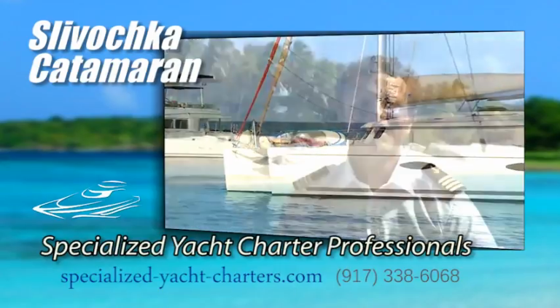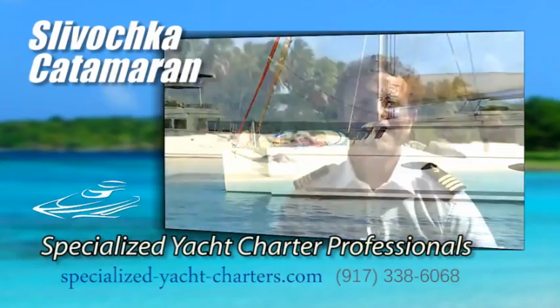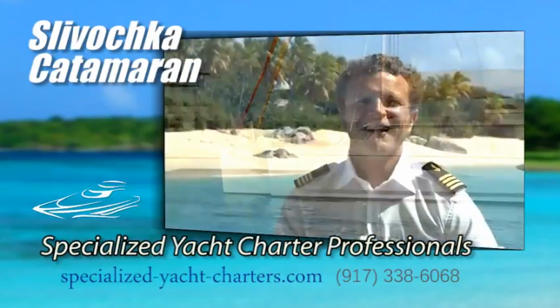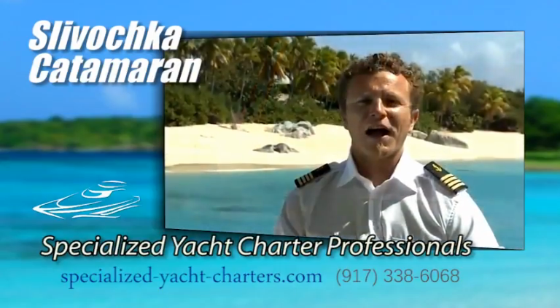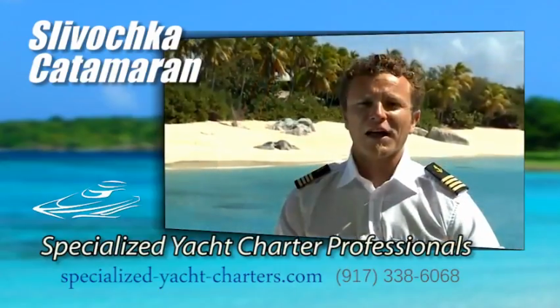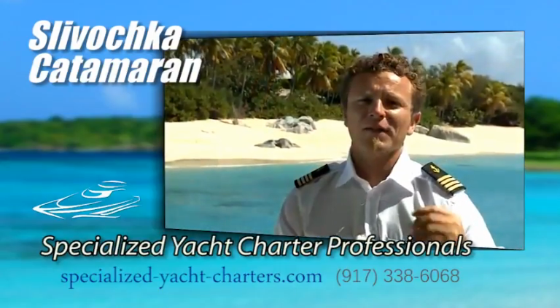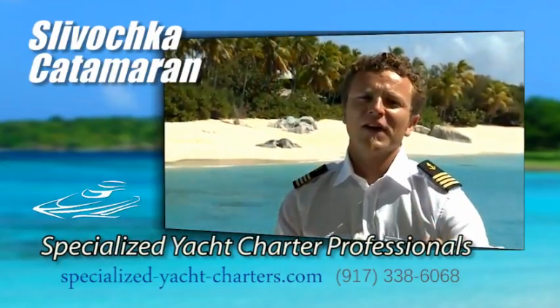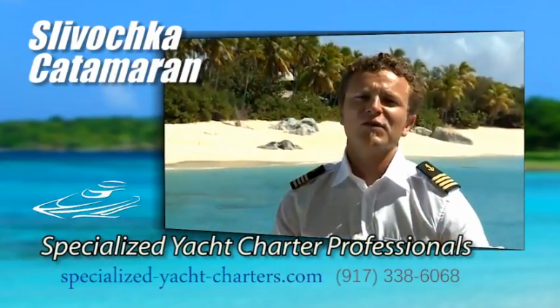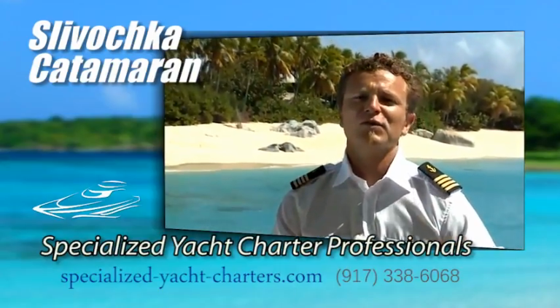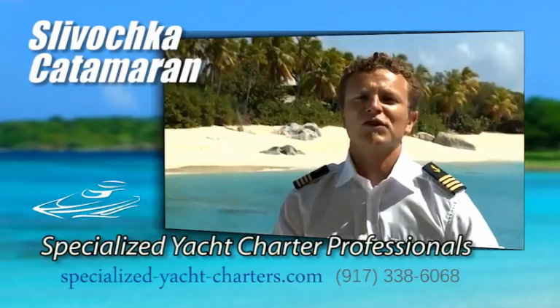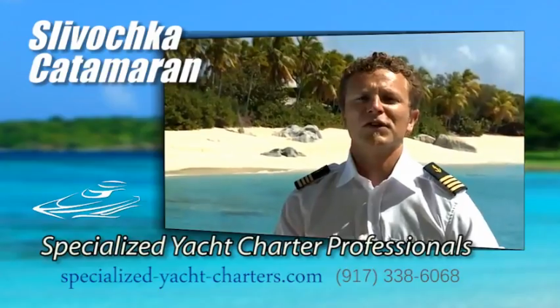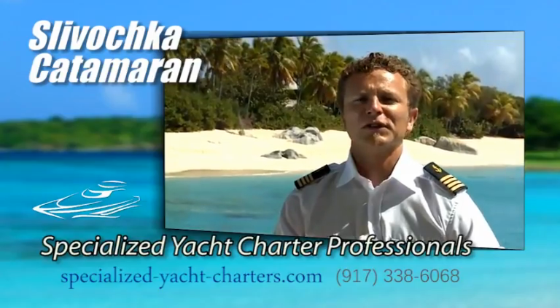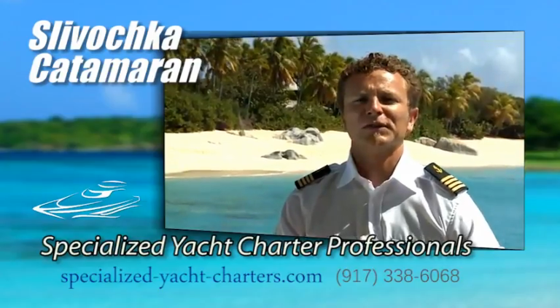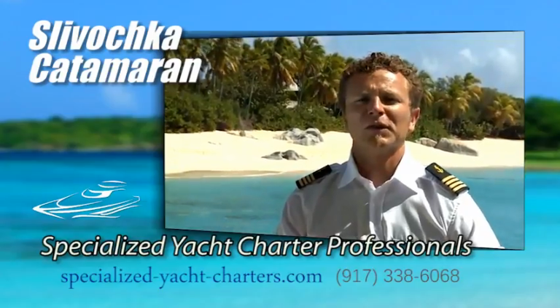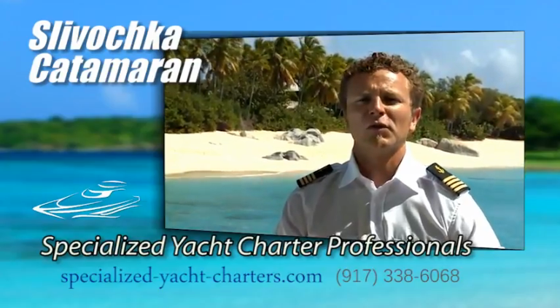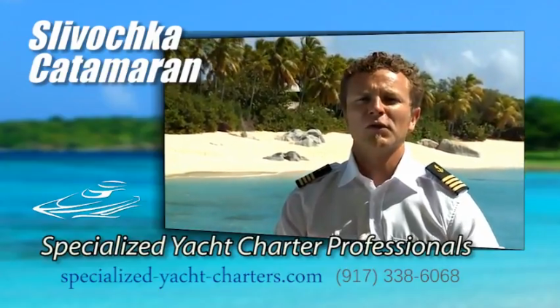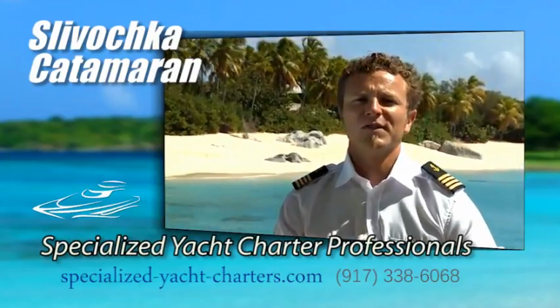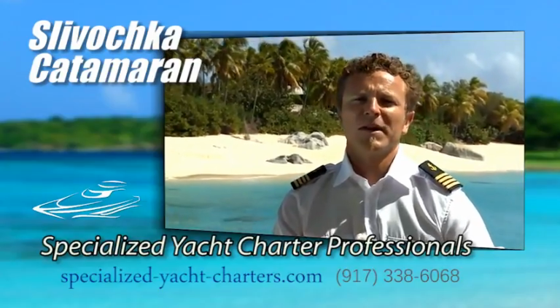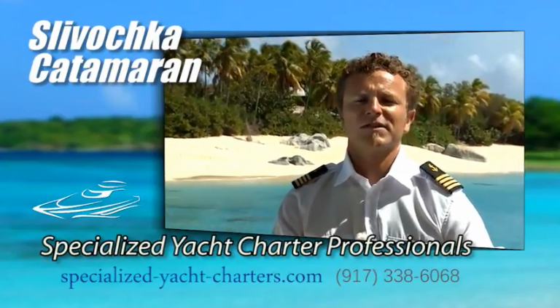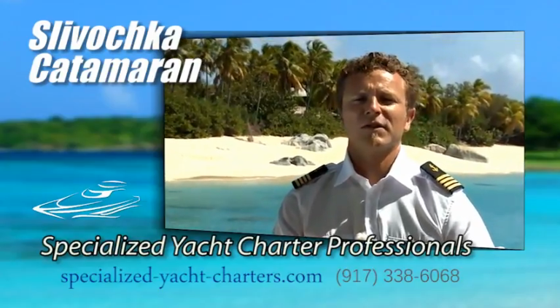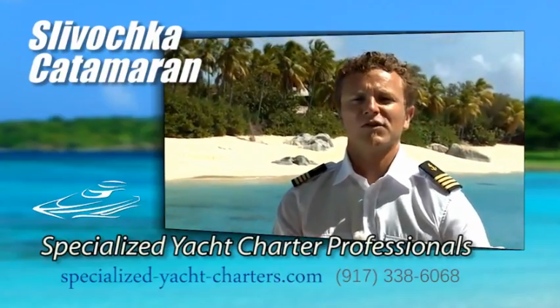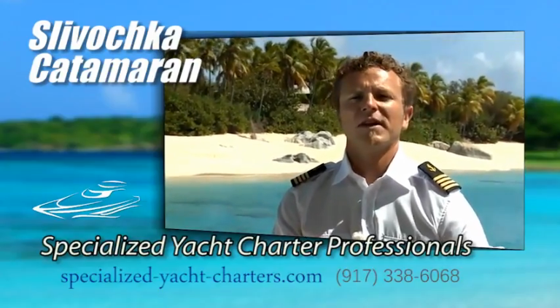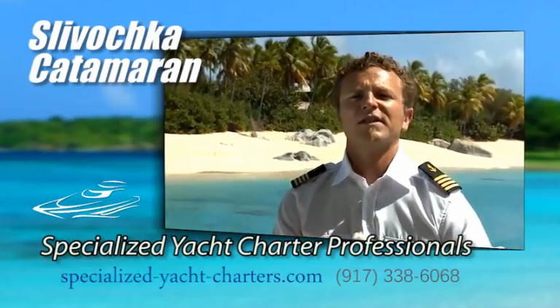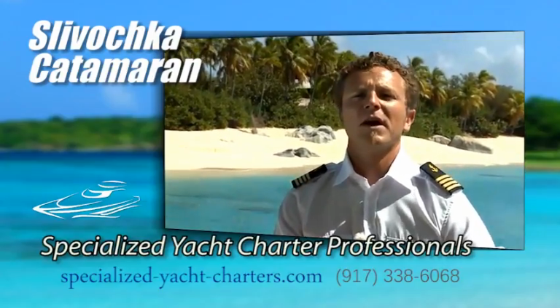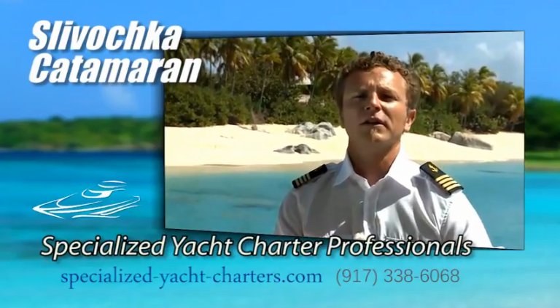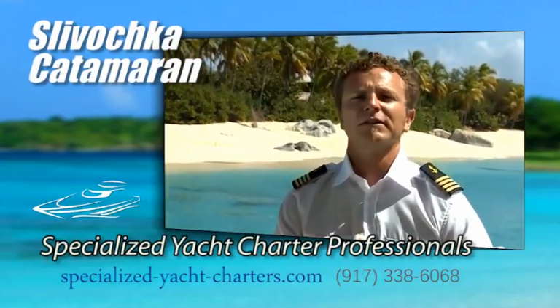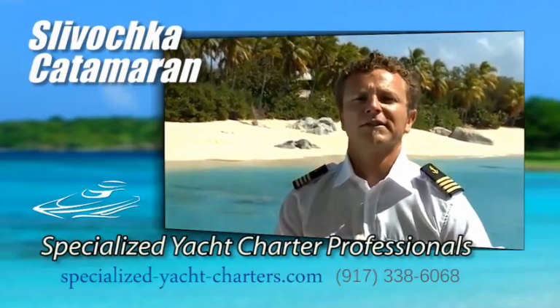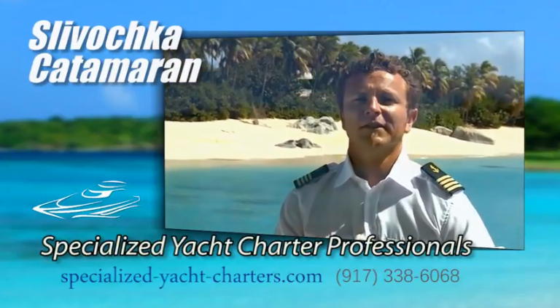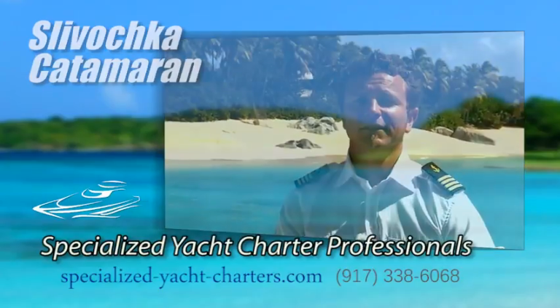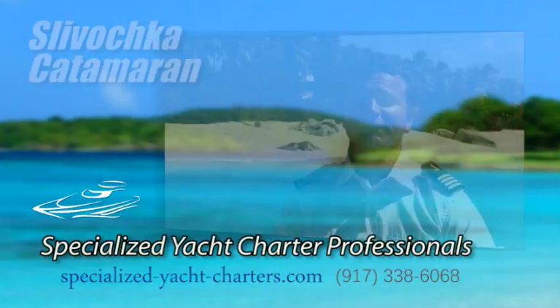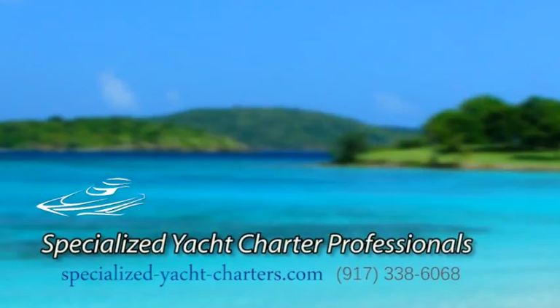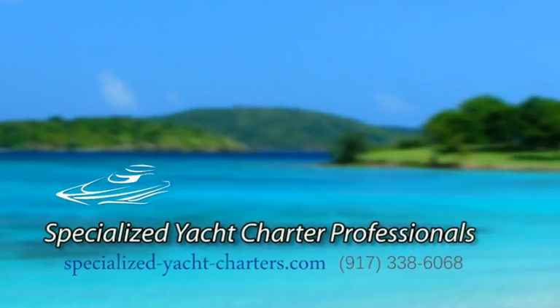The Slovachka vacation is your ultimate experience. I invite you to join us for the ultimate luxury experience — s'il vous plait.